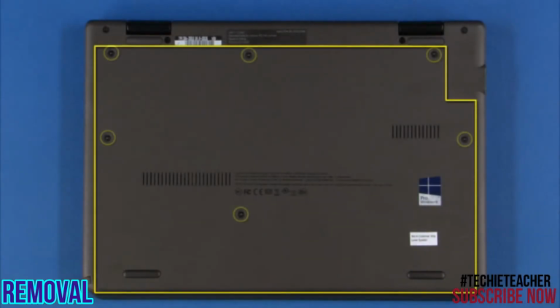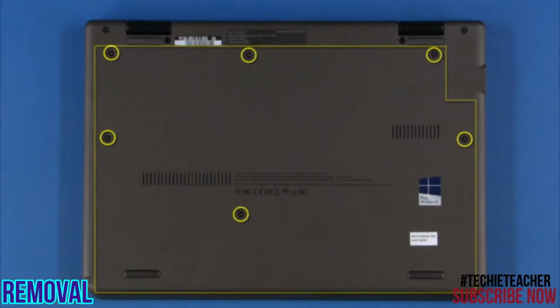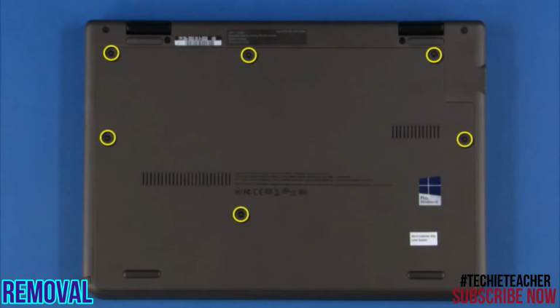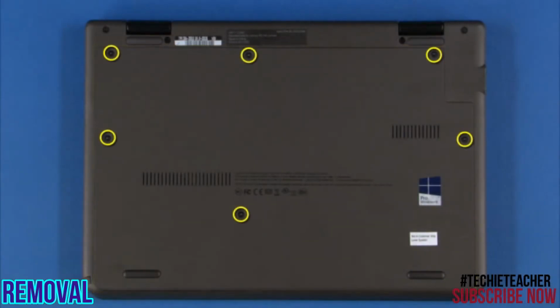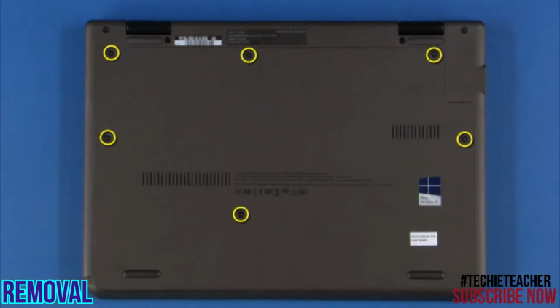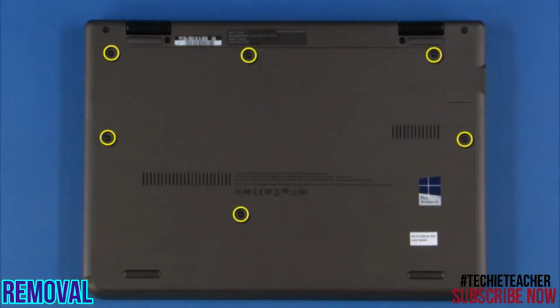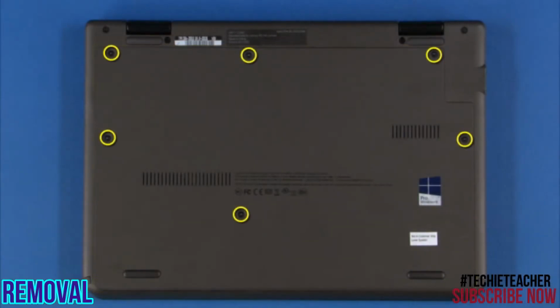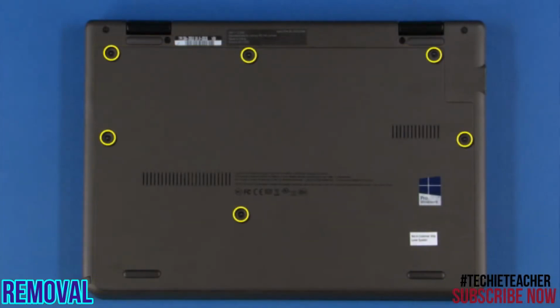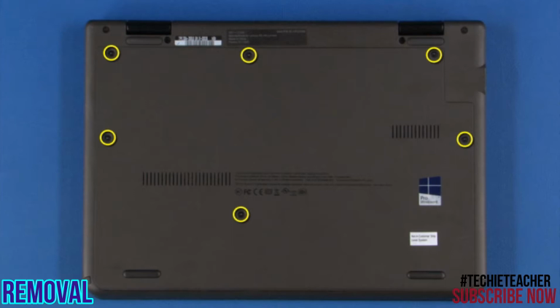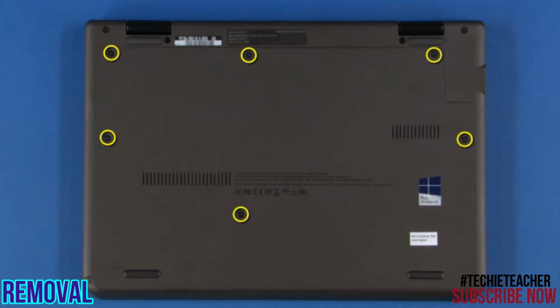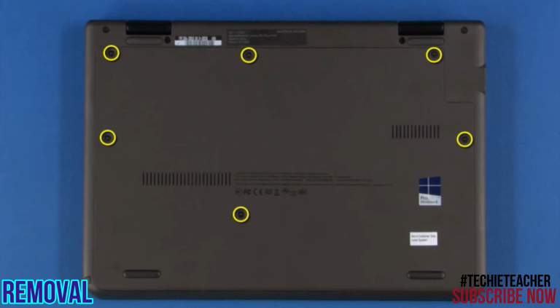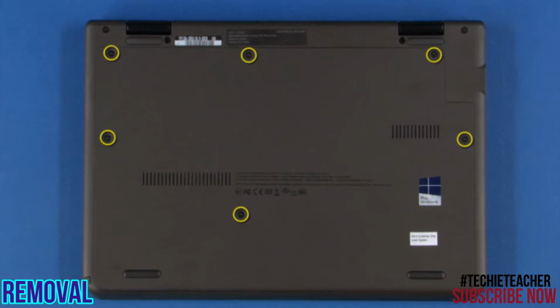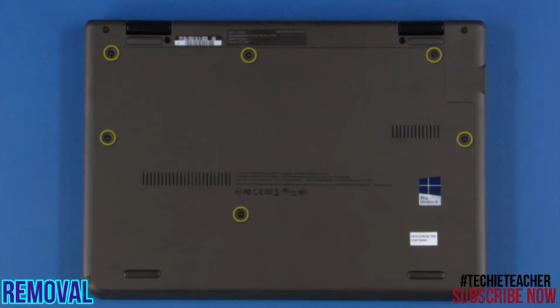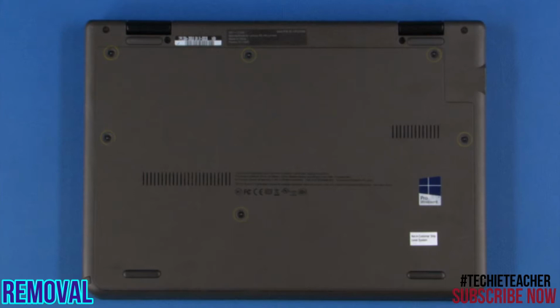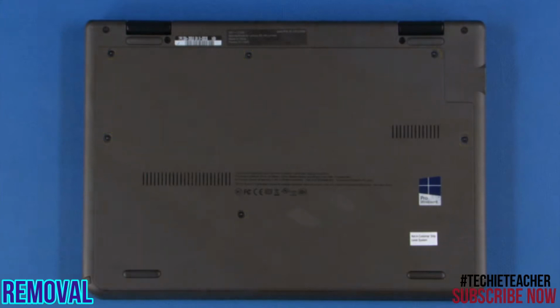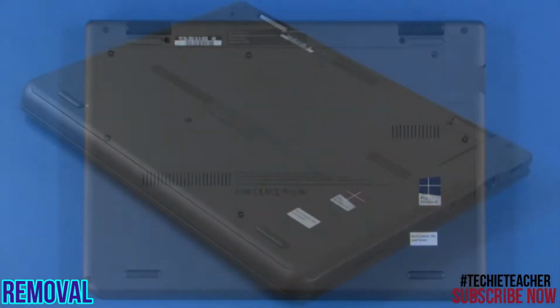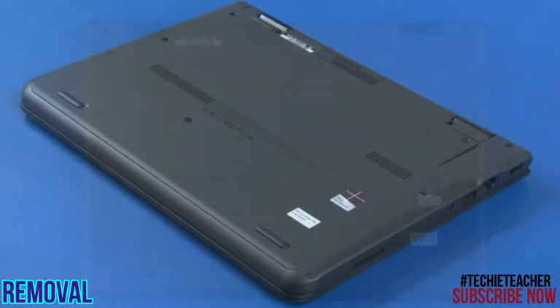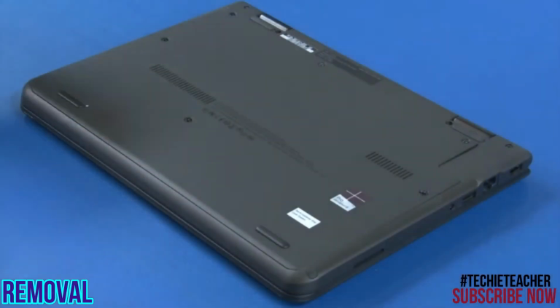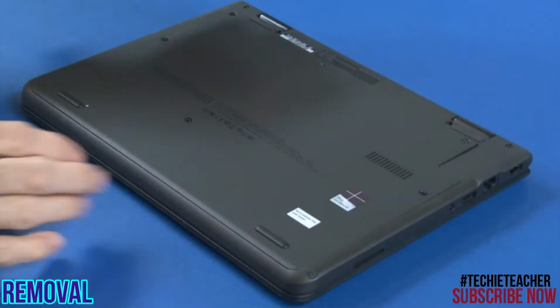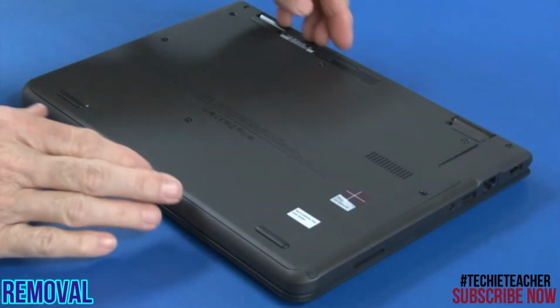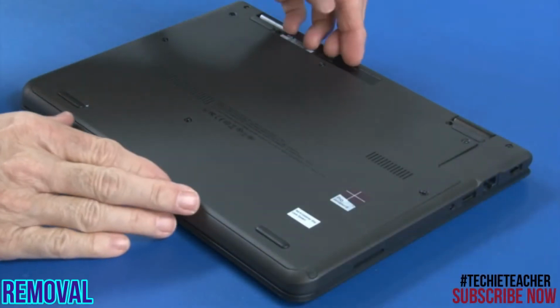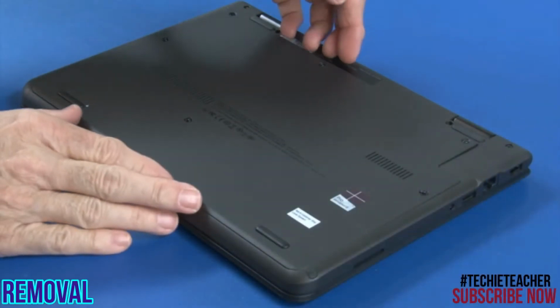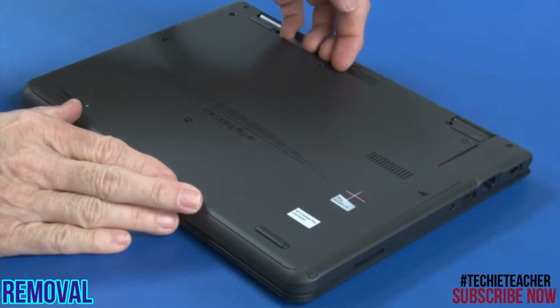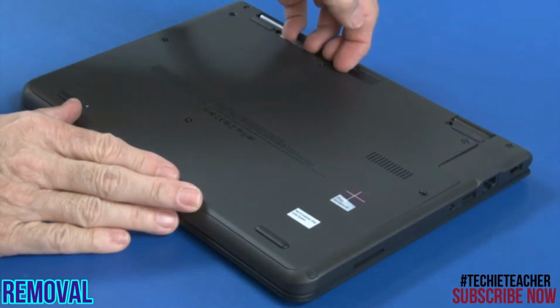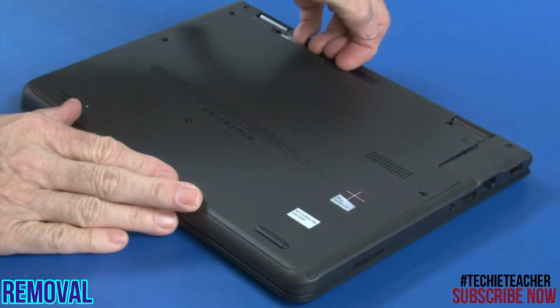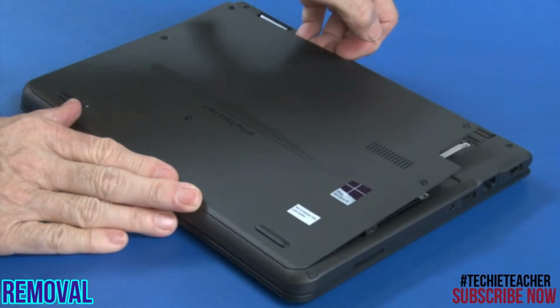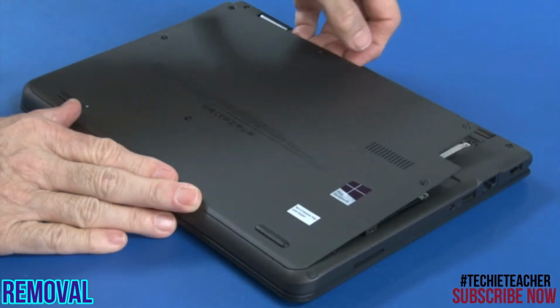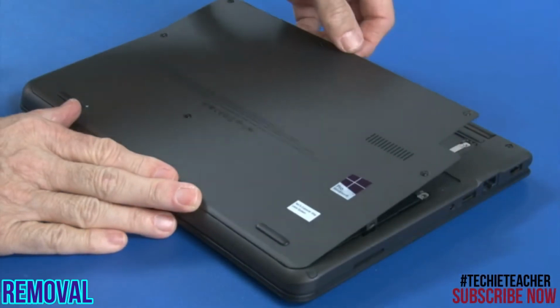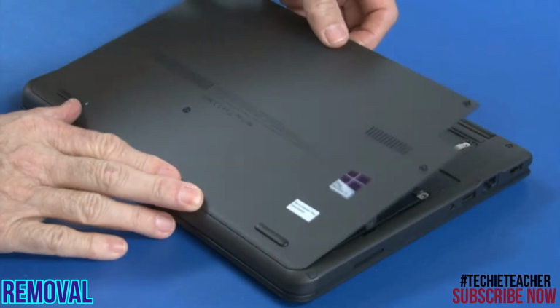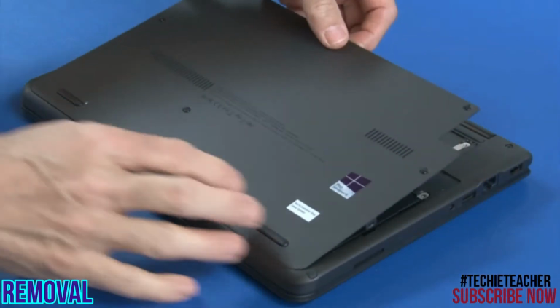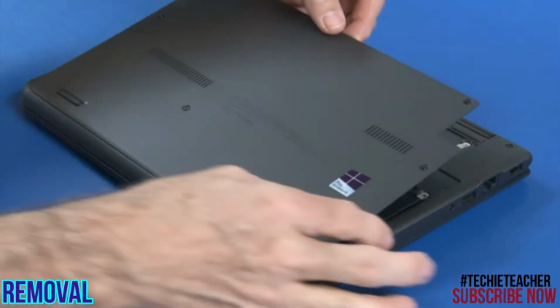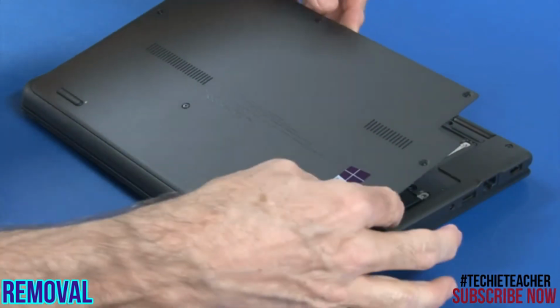Loosen six captive screws. Remove the bottom cover.